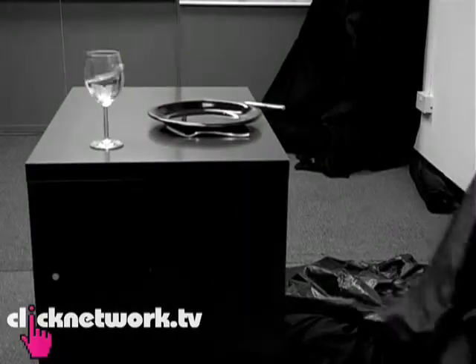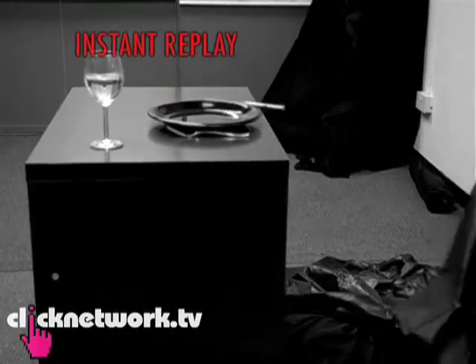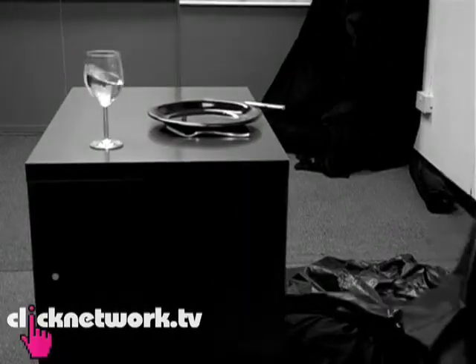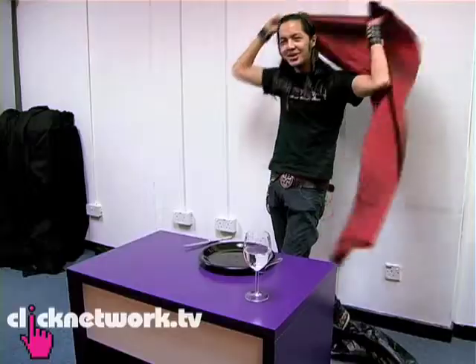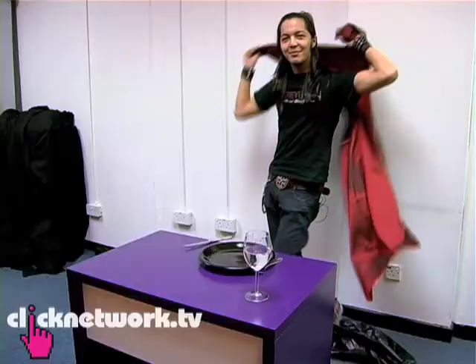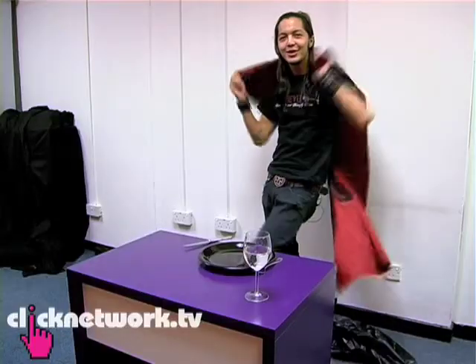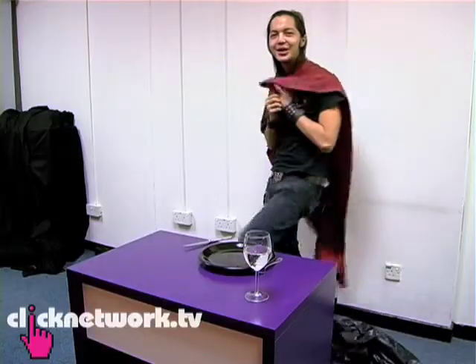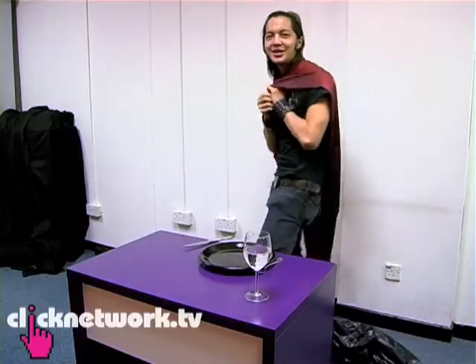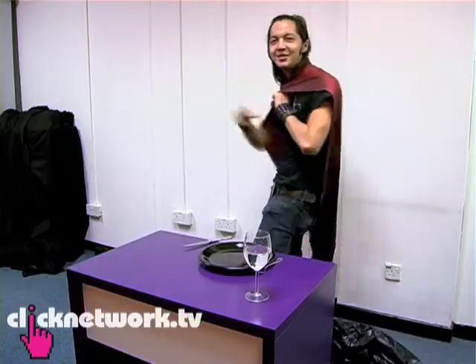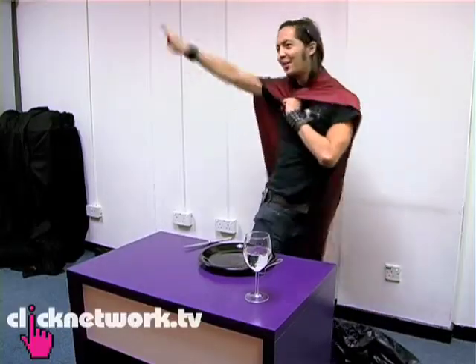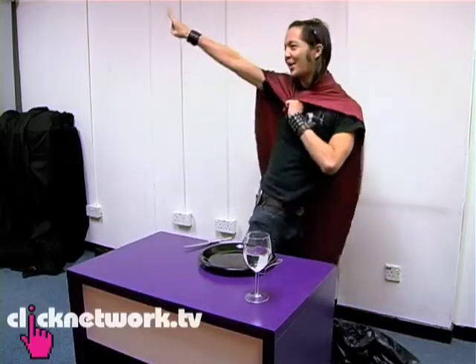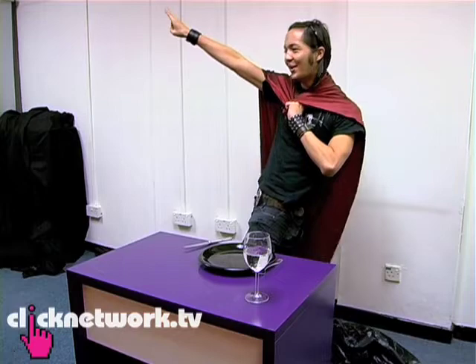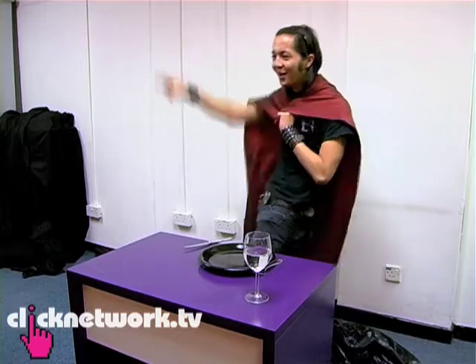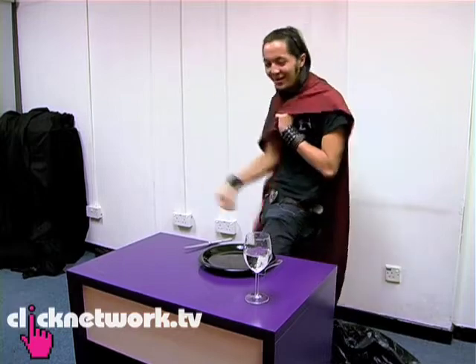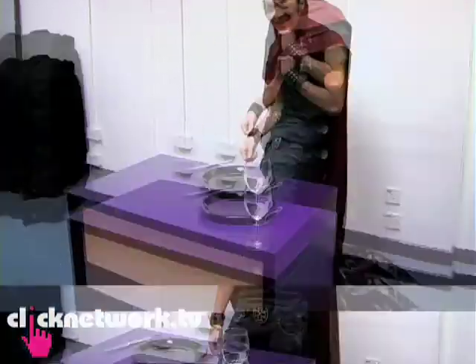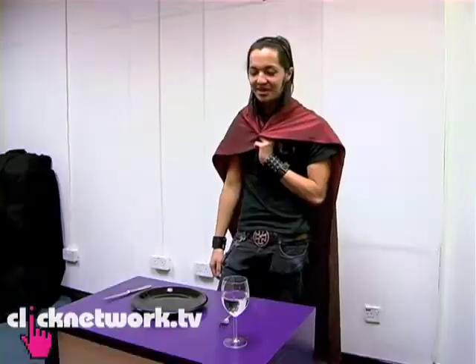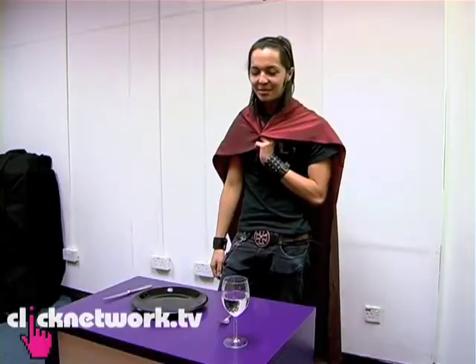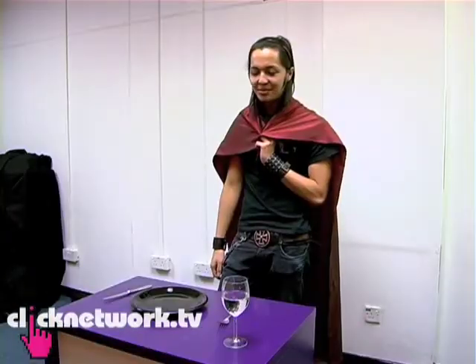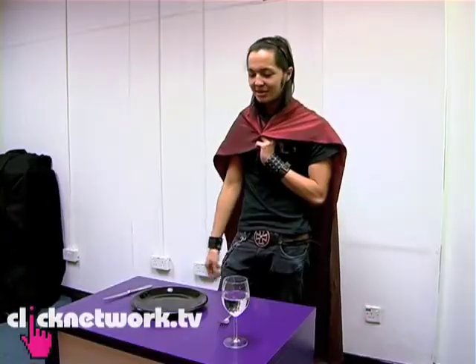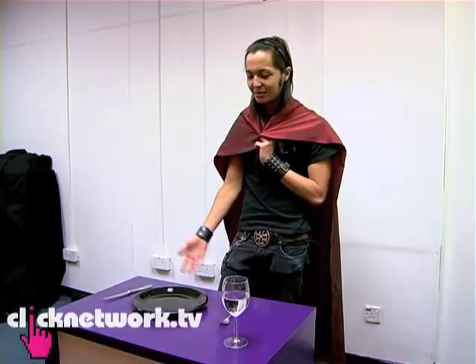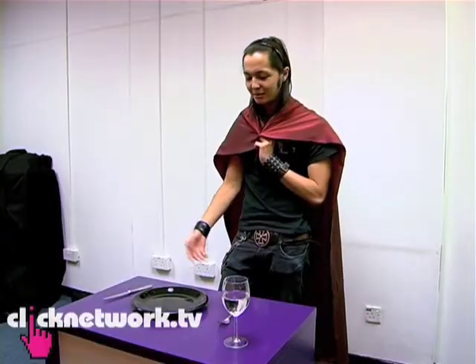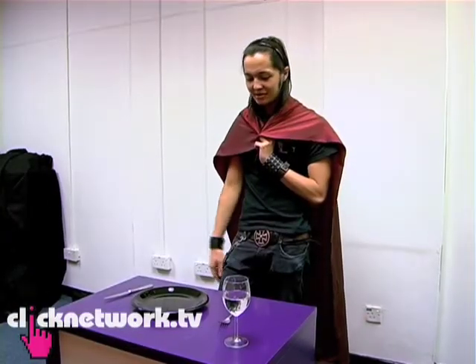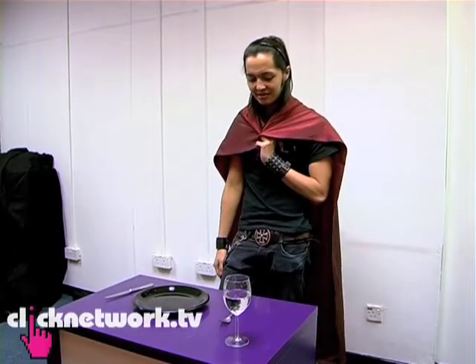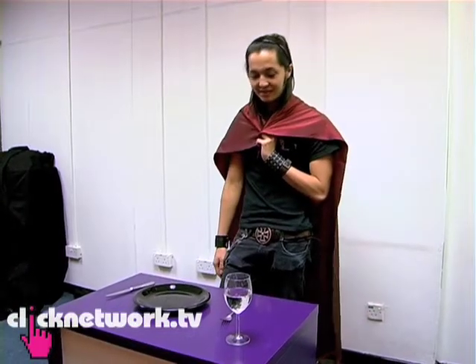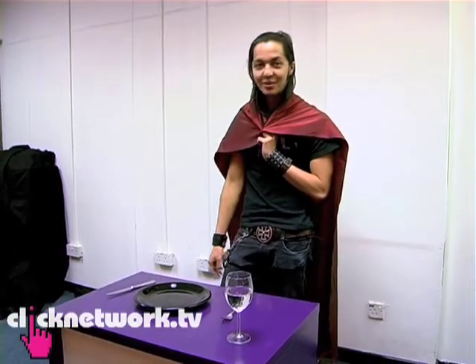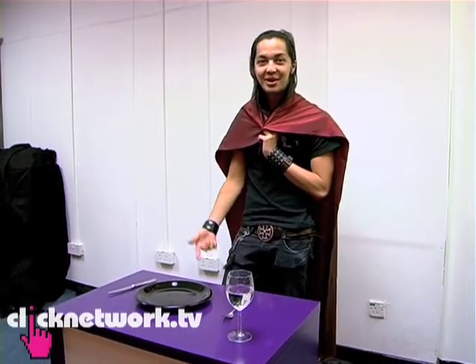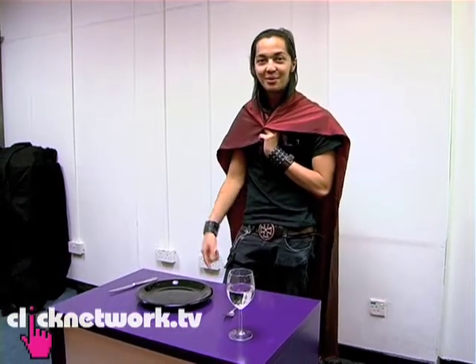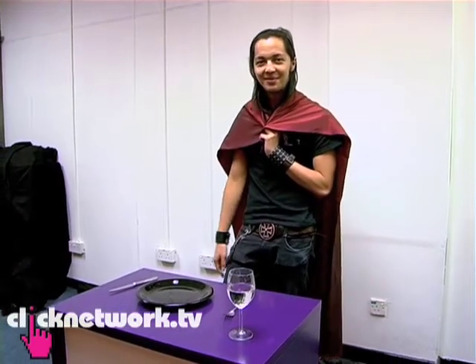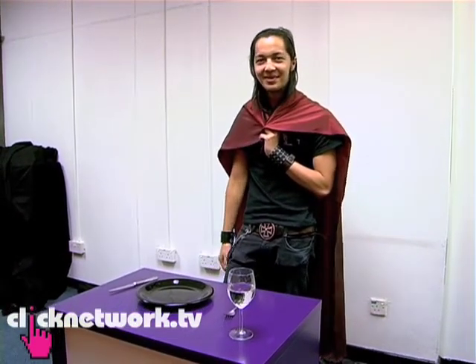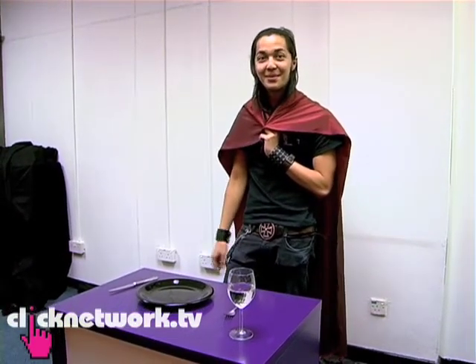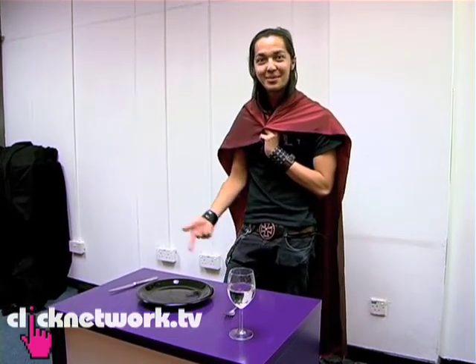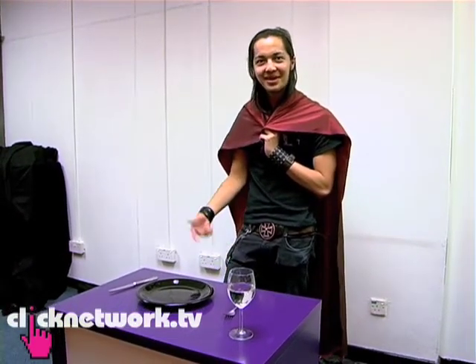Look at me! I'm the super waiter! I'm quite amazed that I was able to do it. I'm going to try that at home with my own stuff.